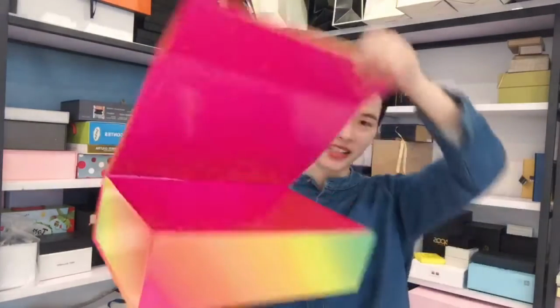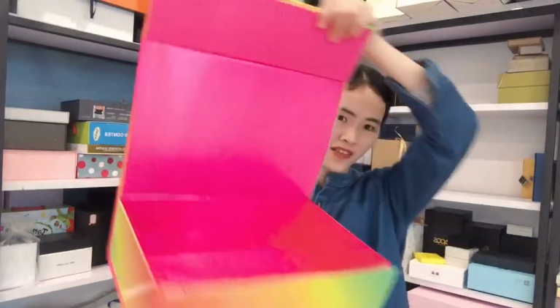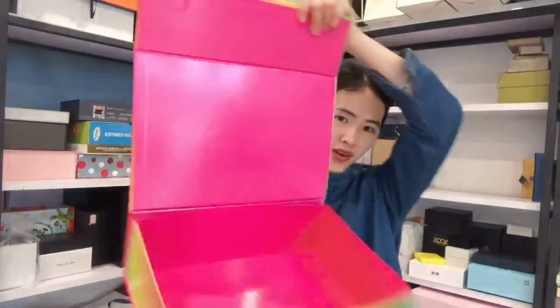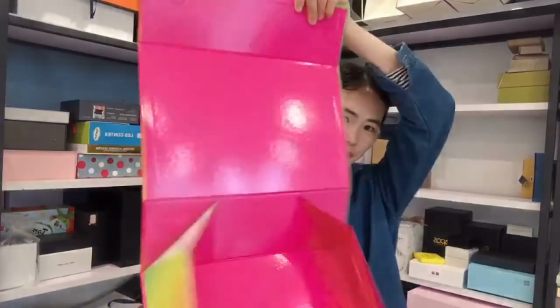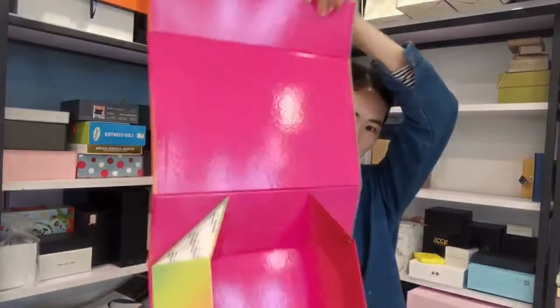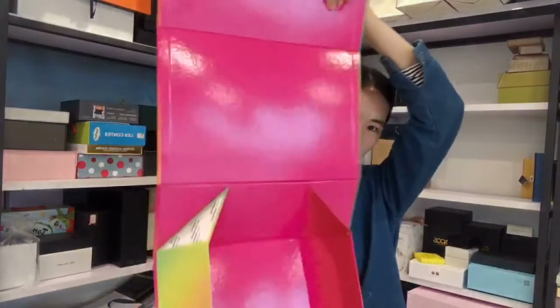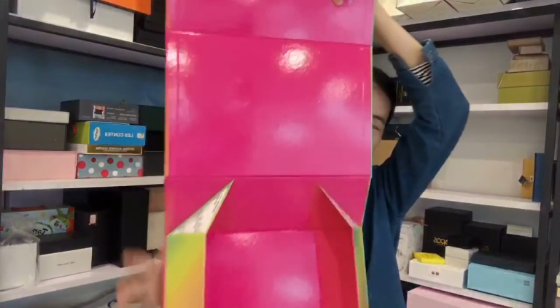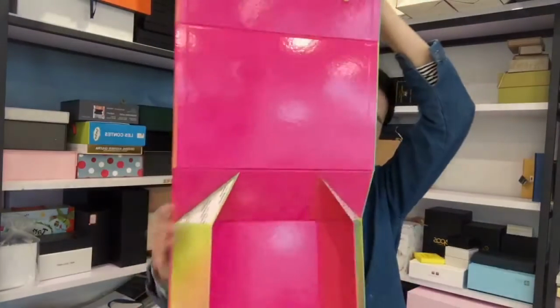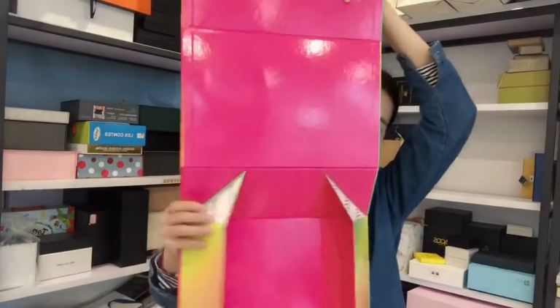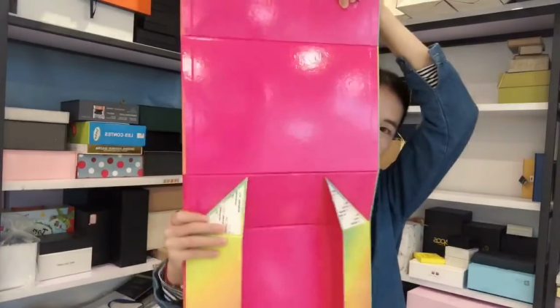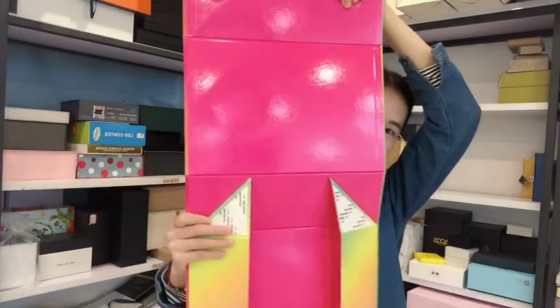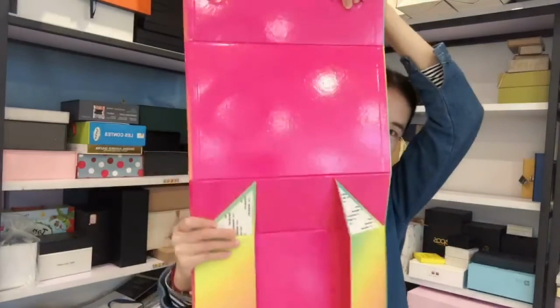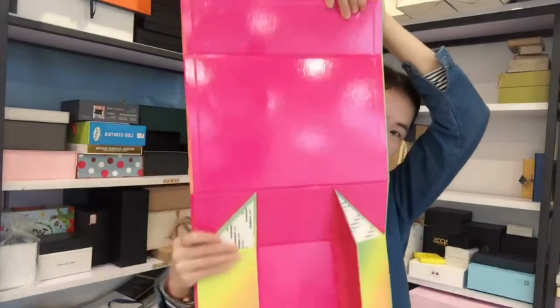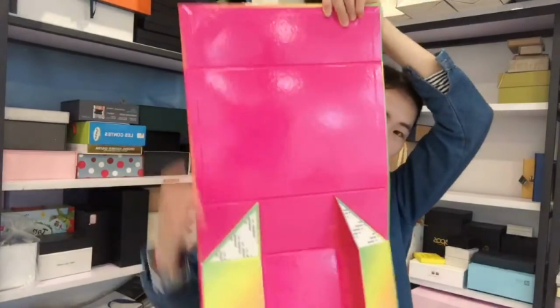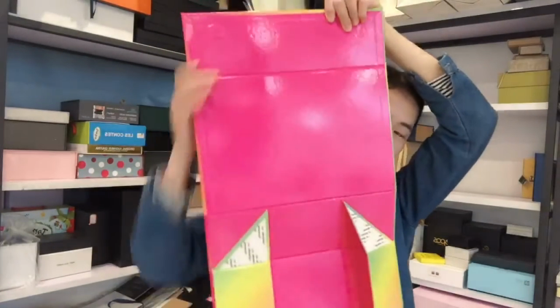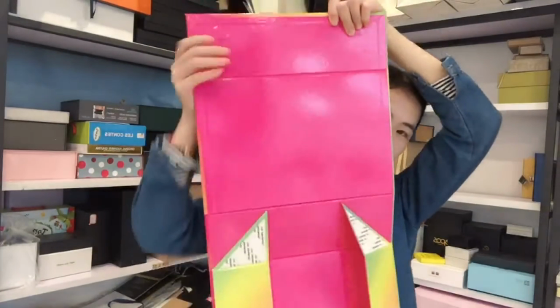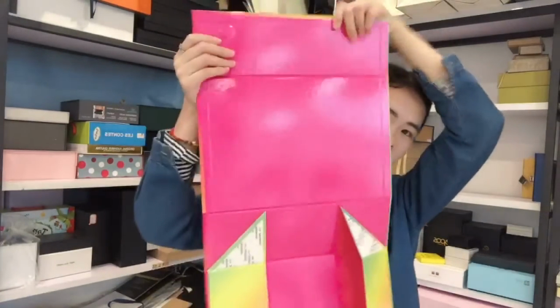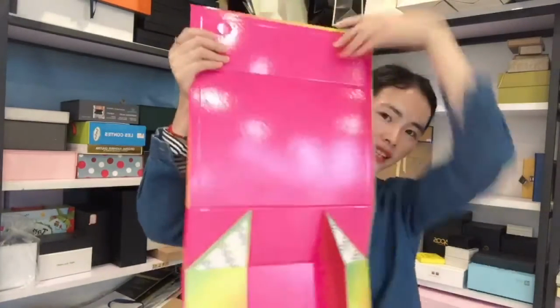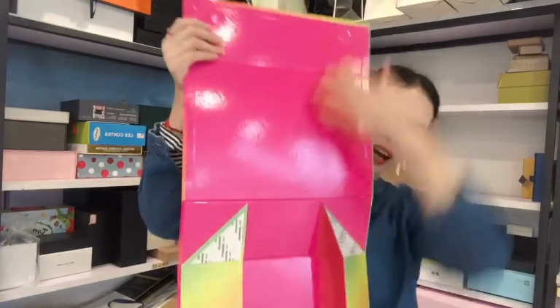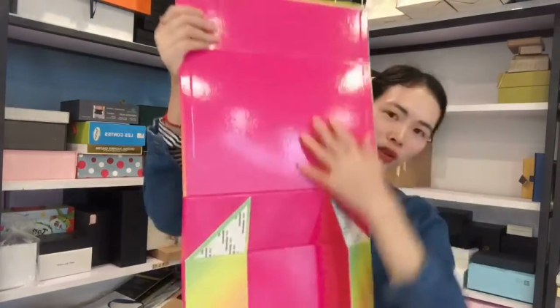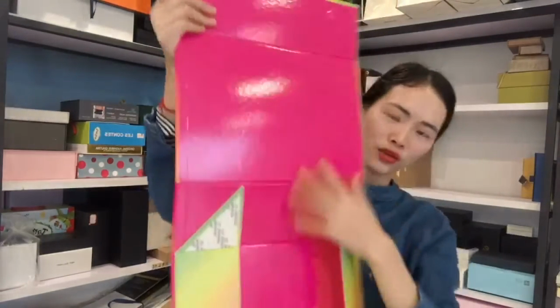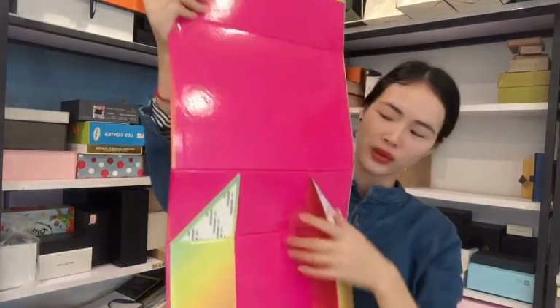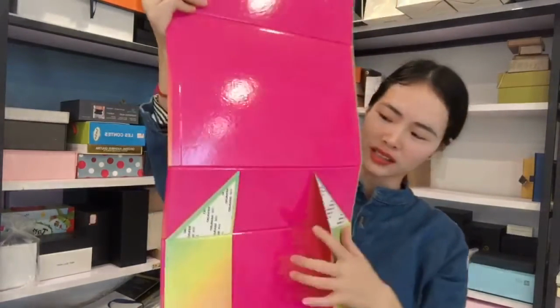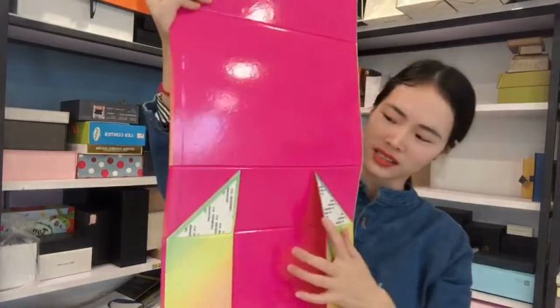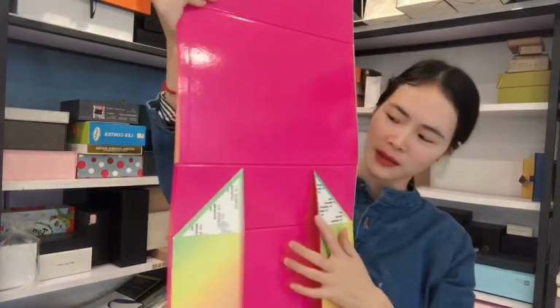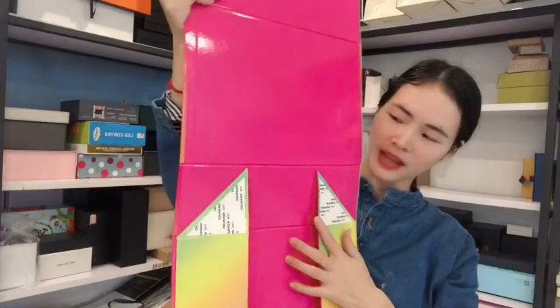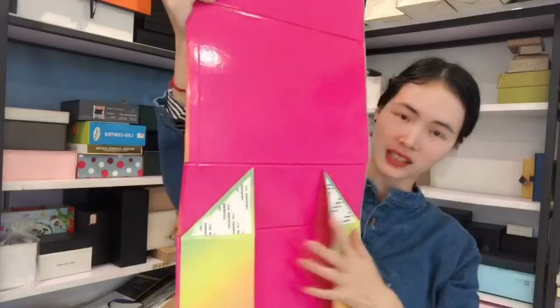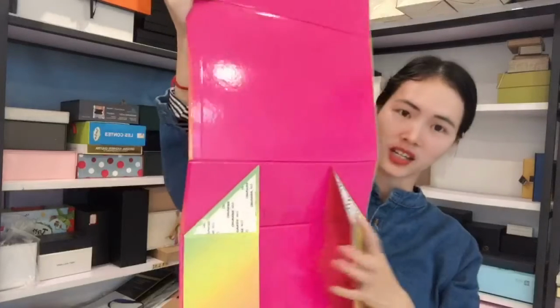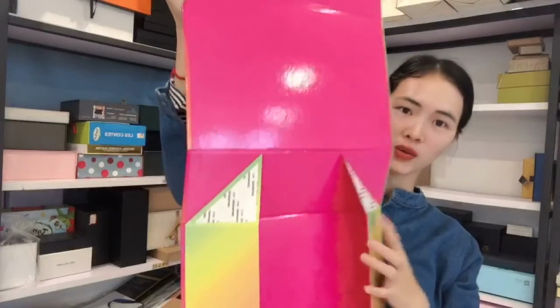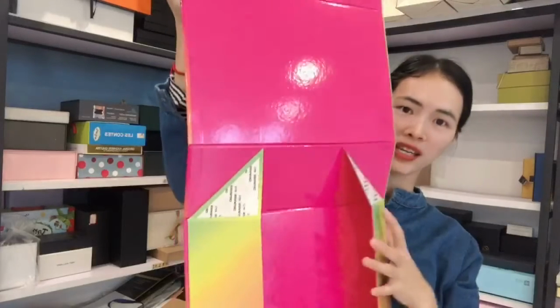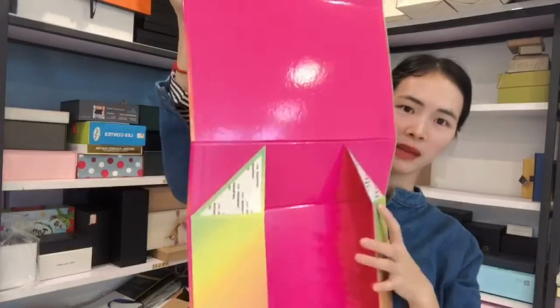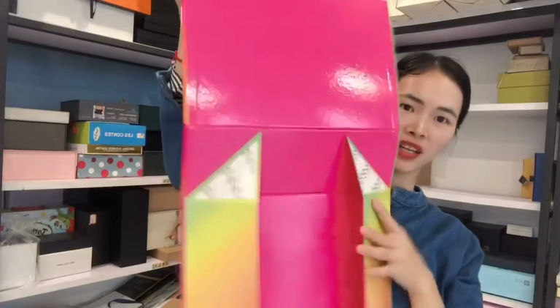It's very beautiful. The inside, we're printing colors too and making the glossy lamination.